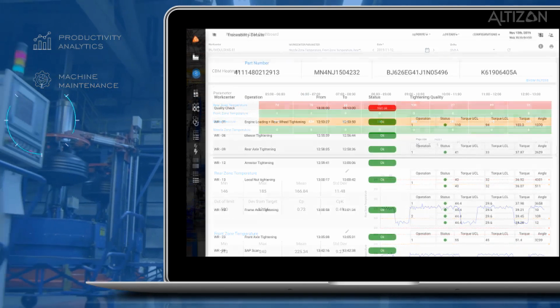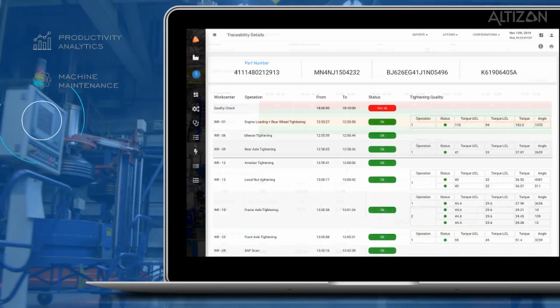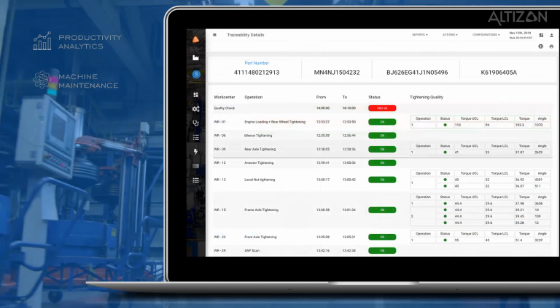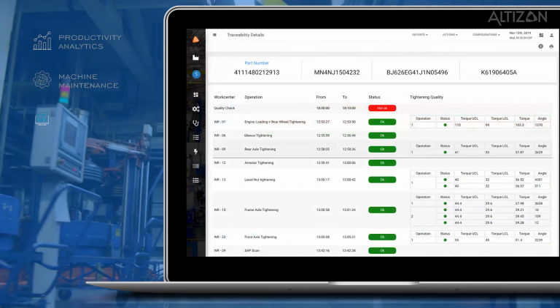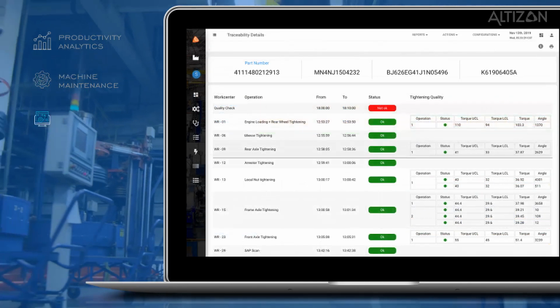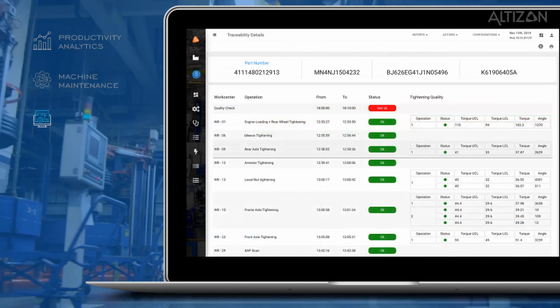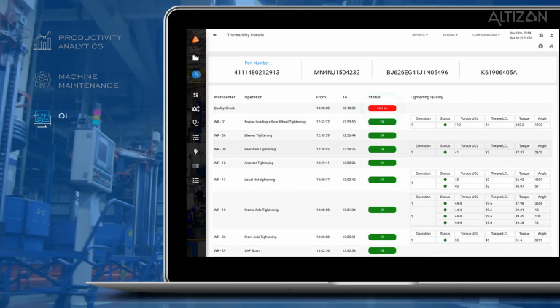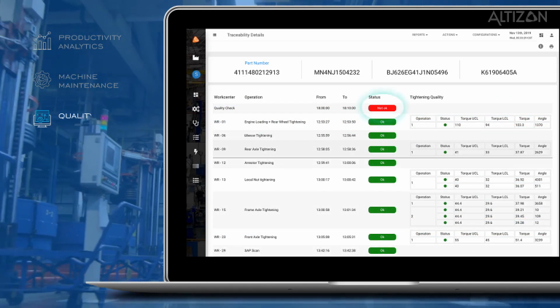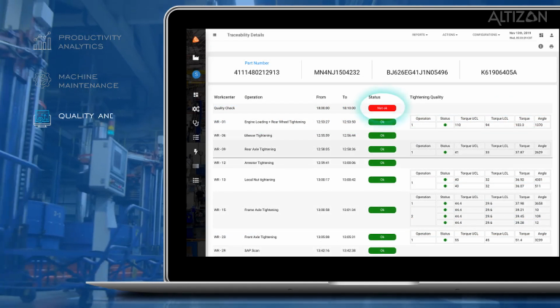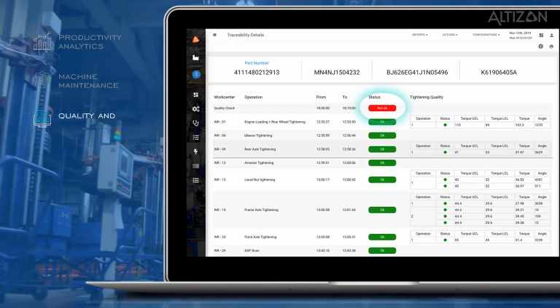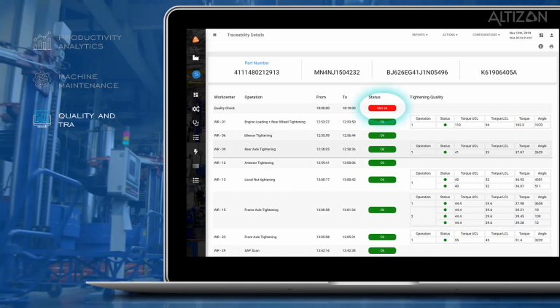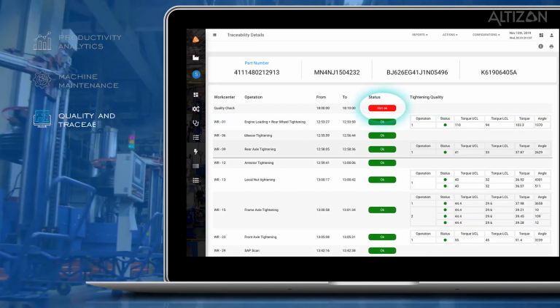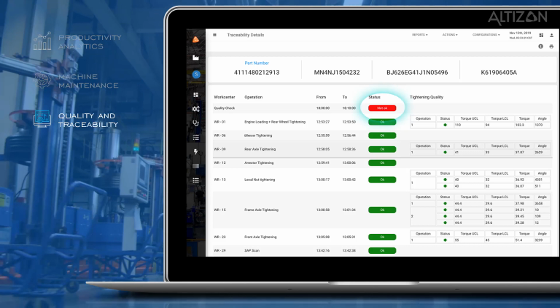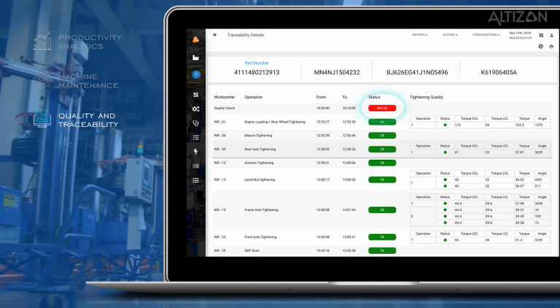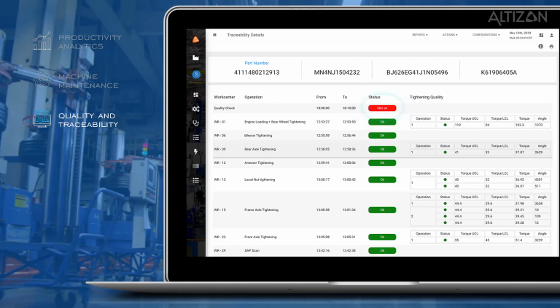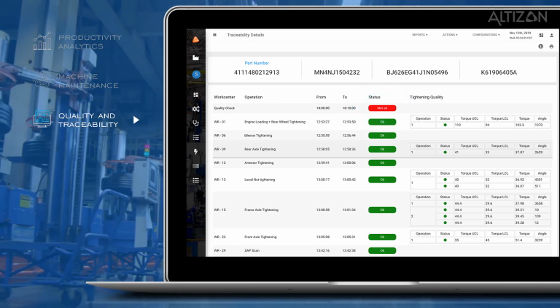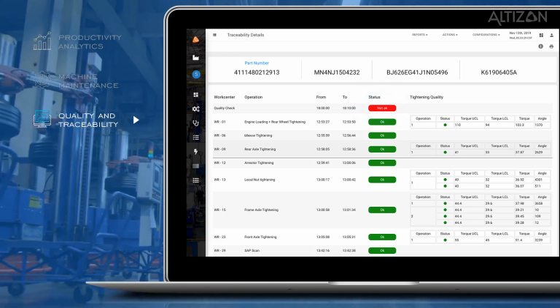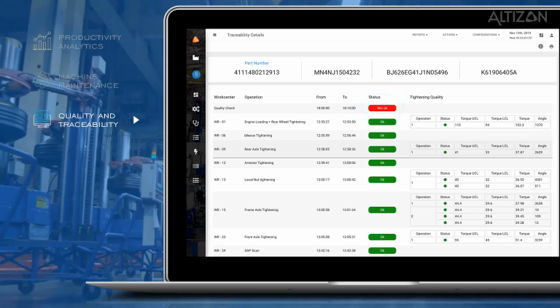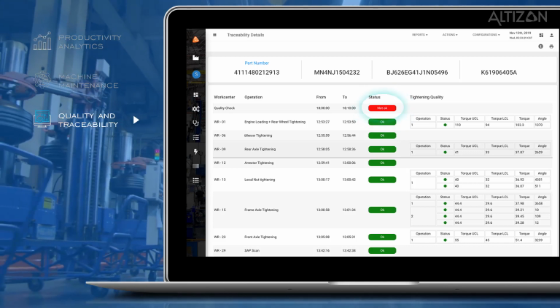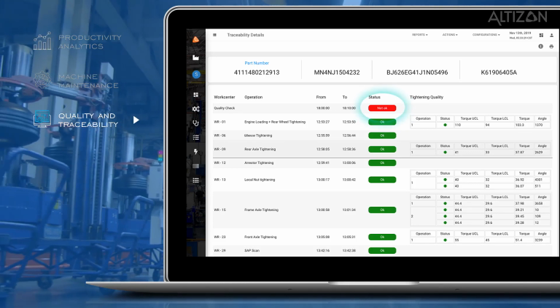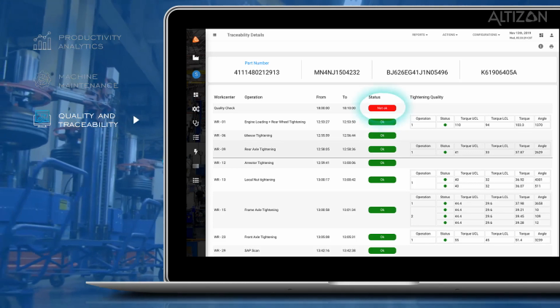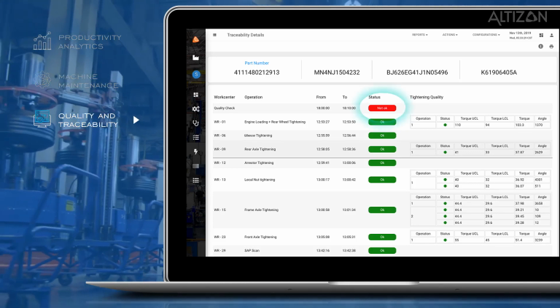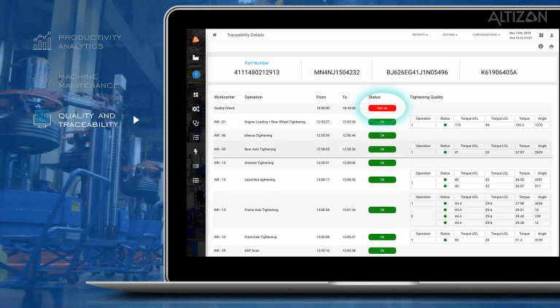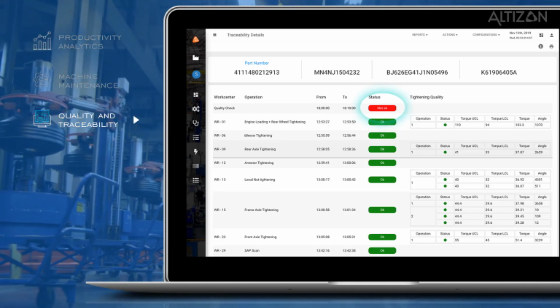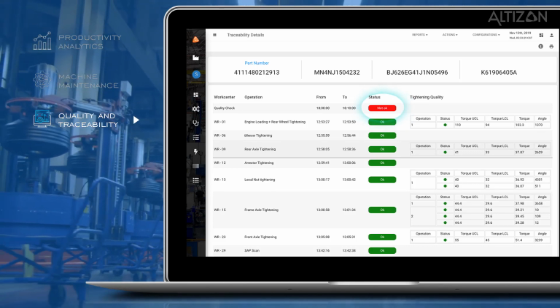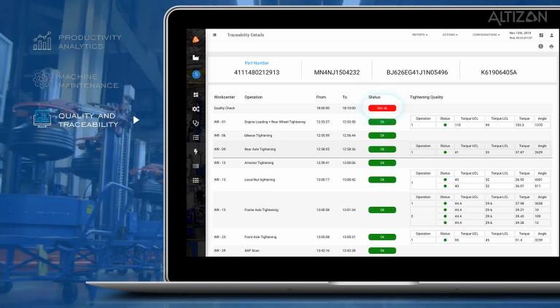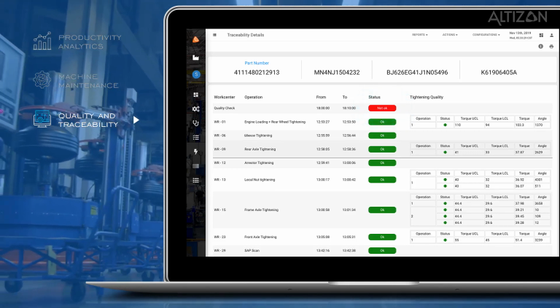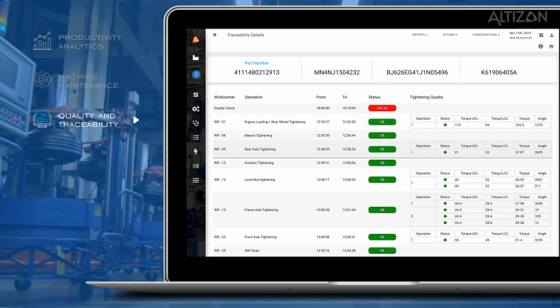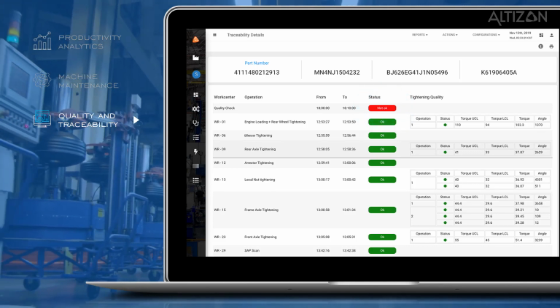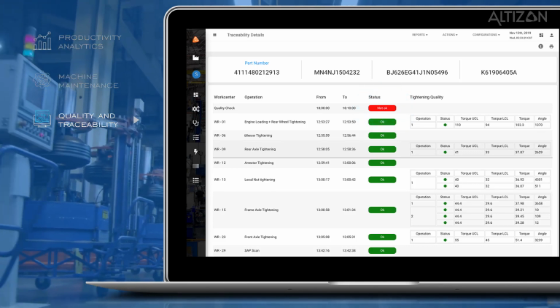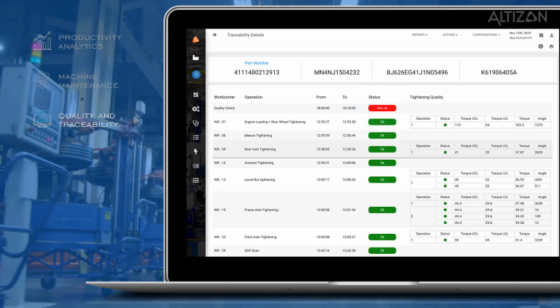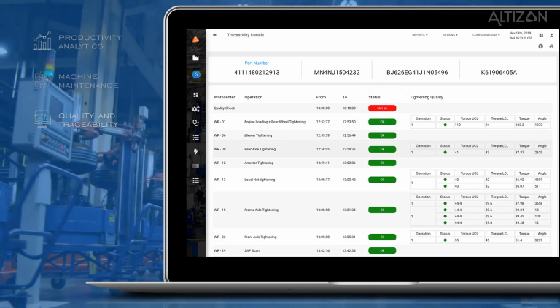Quality and traceability. You can now identify anomalies by looking at the individual part quality within the manufacturing value chain.